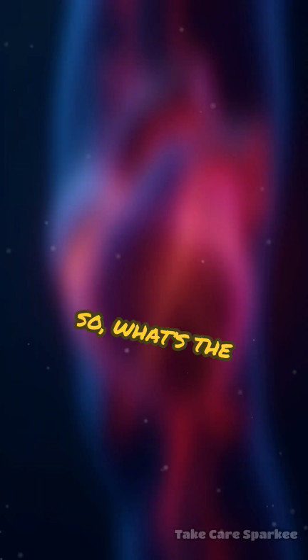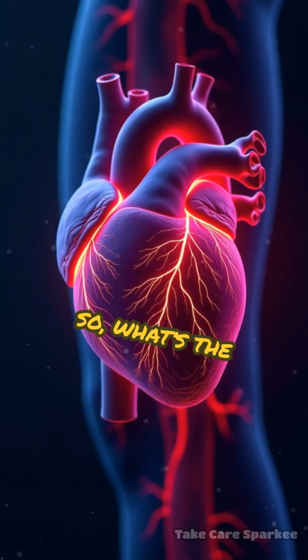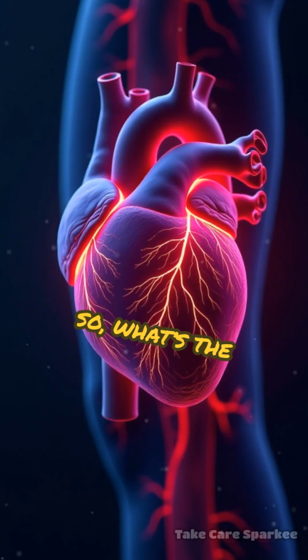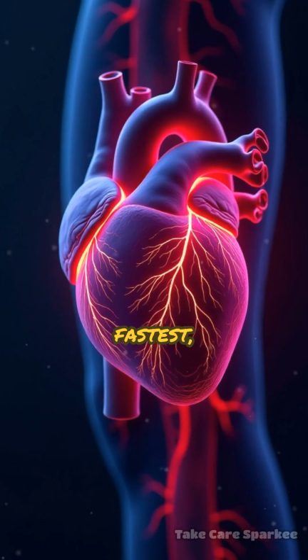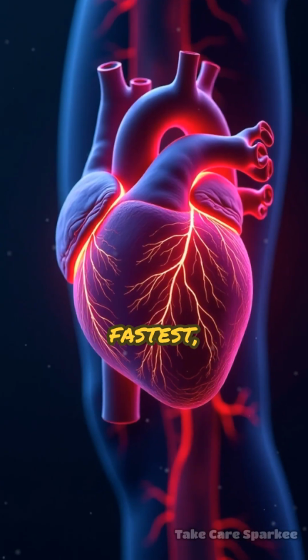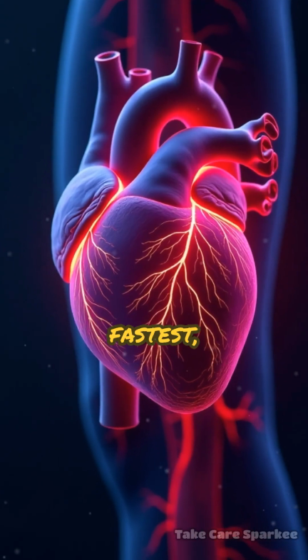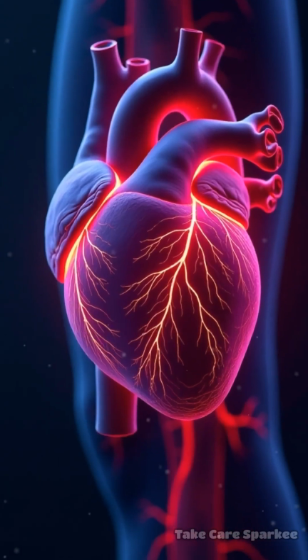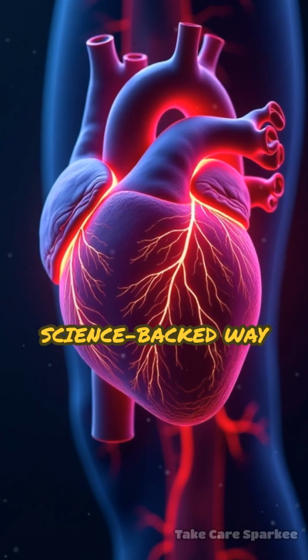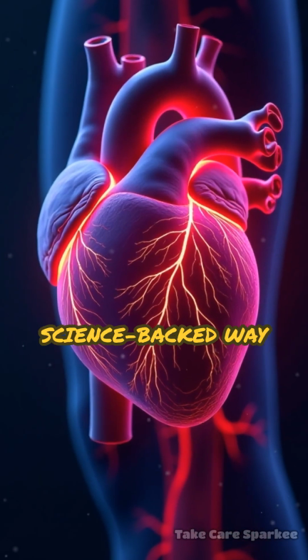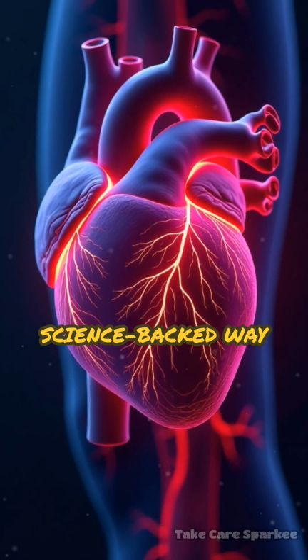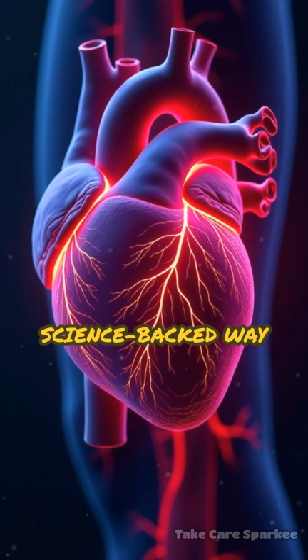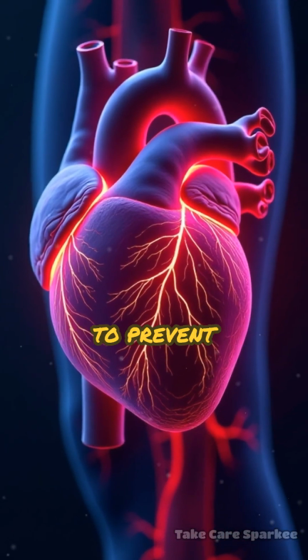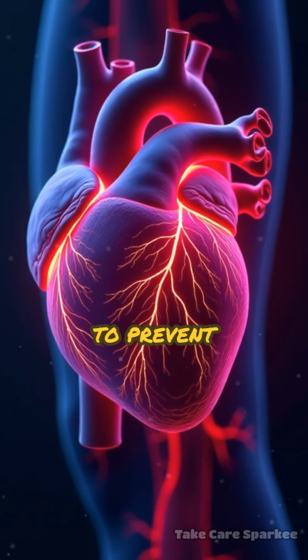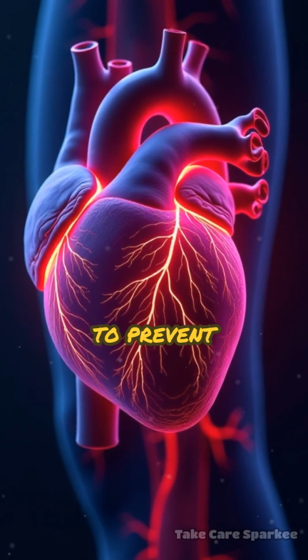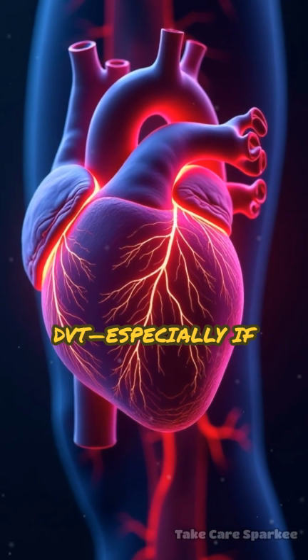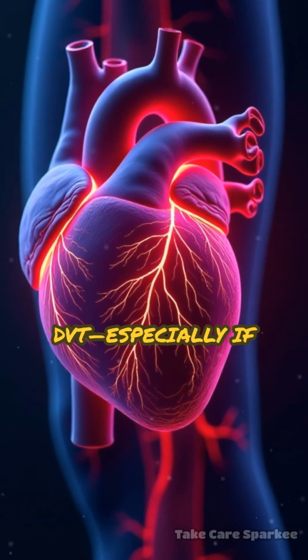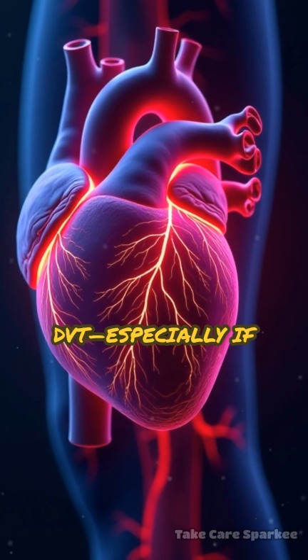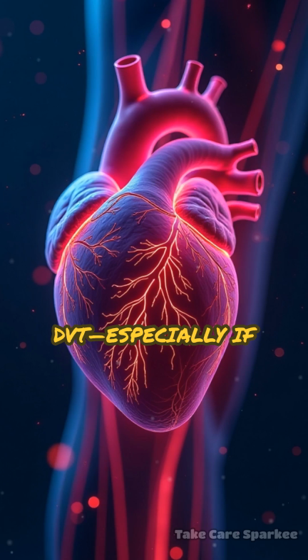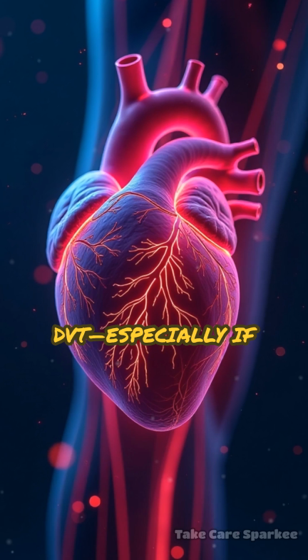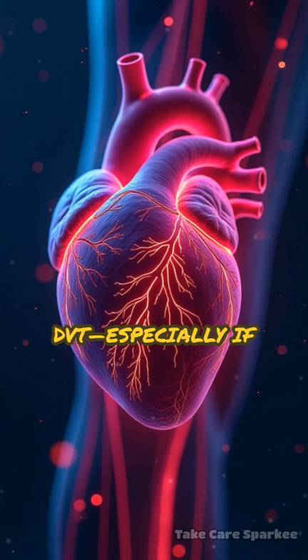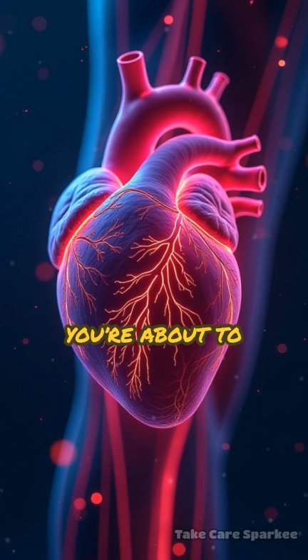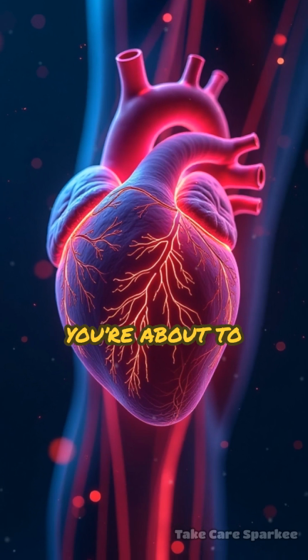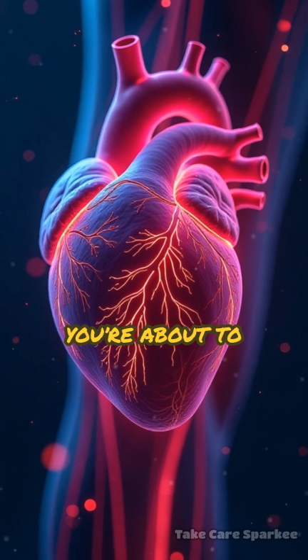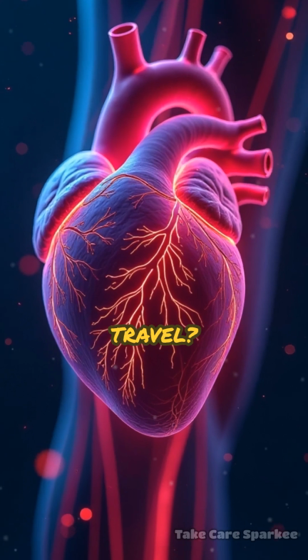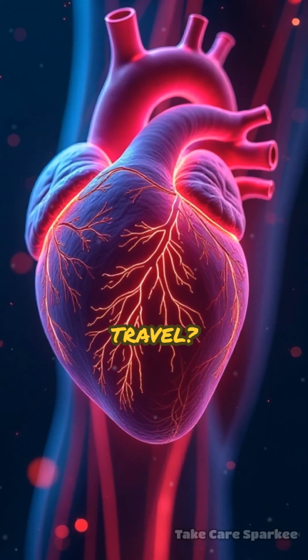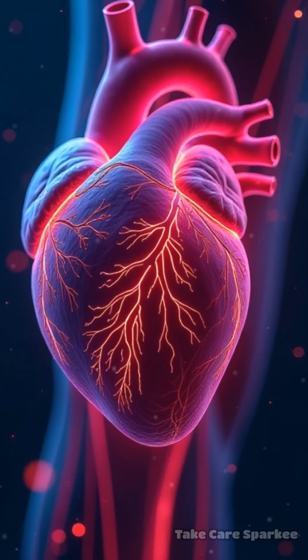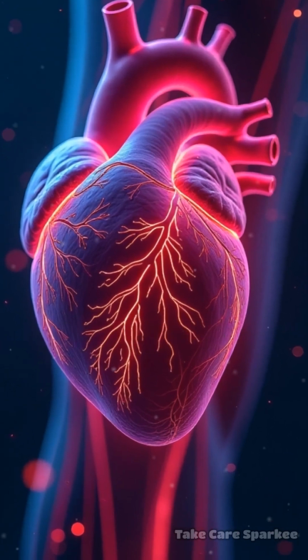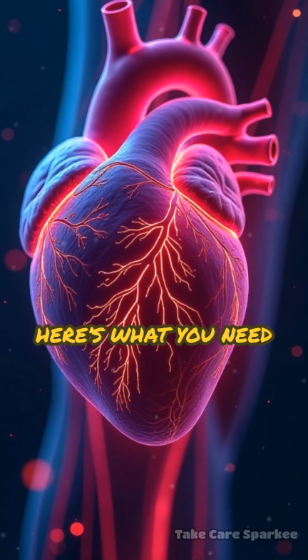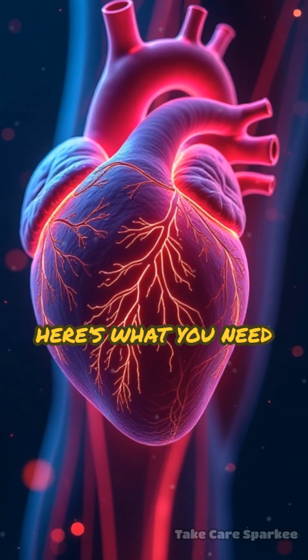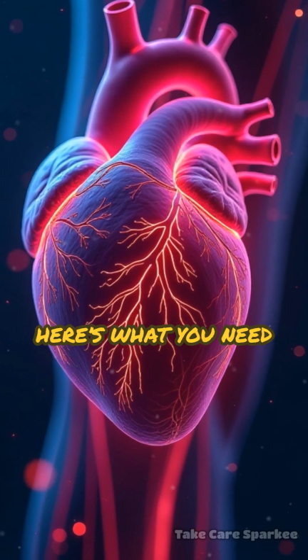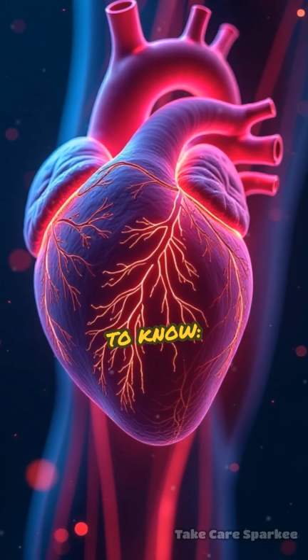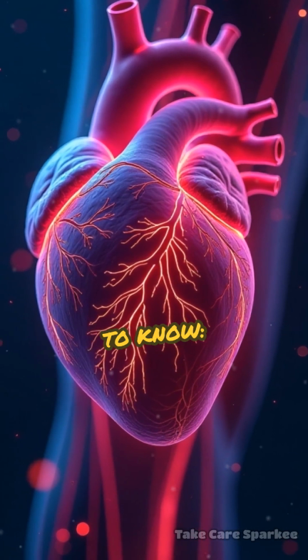So, what's the fastest, science-backed way to prevent DVT, especially if you're about to travel? Here's what you need to know.